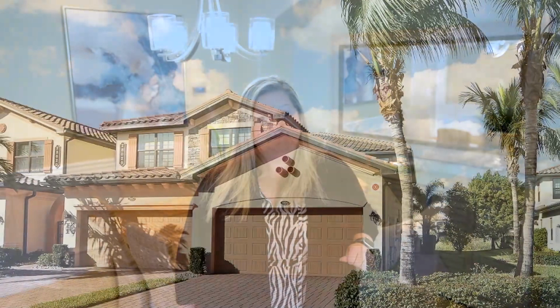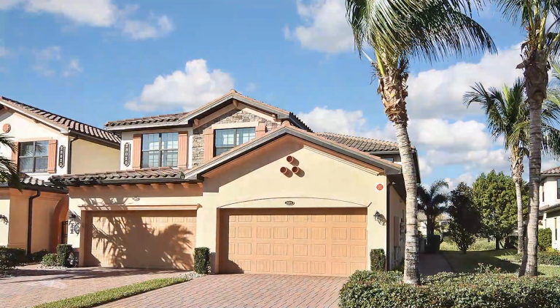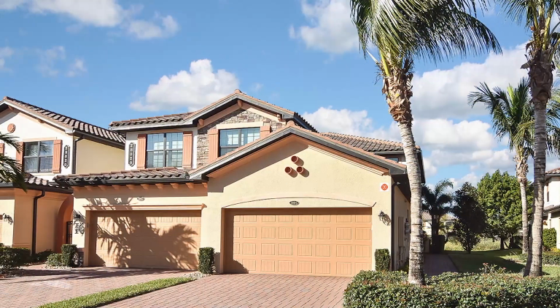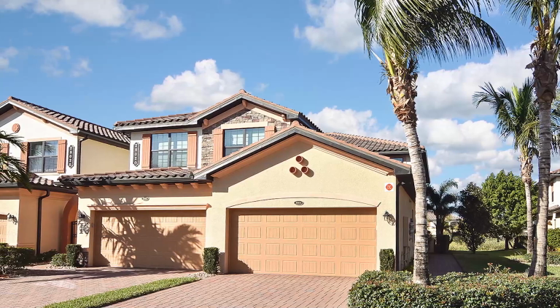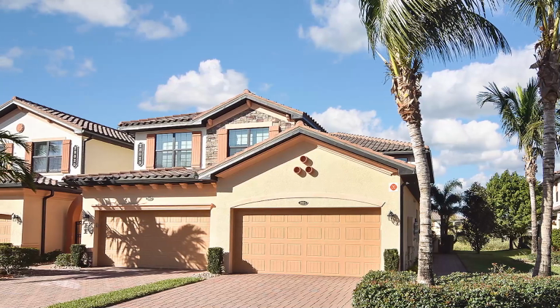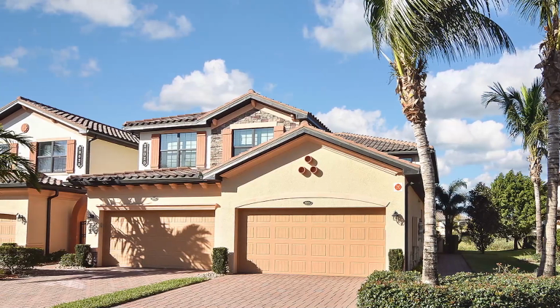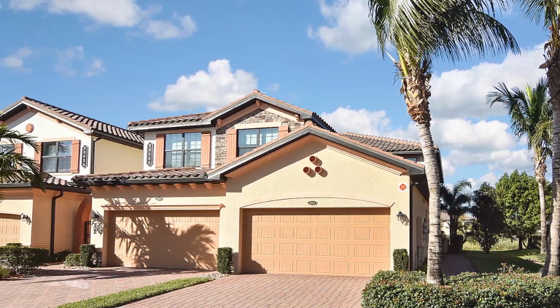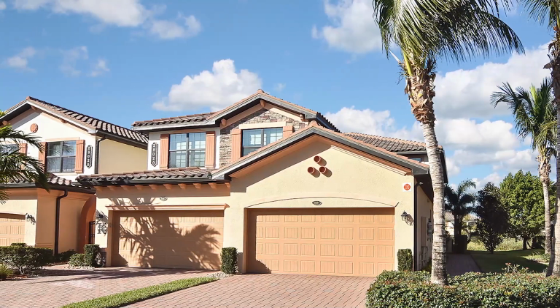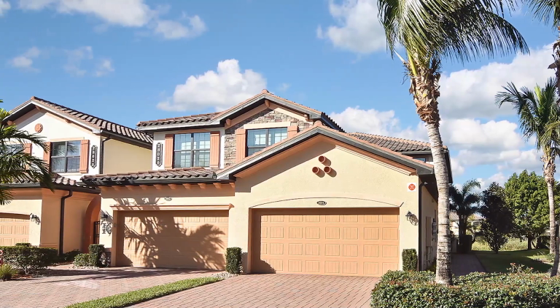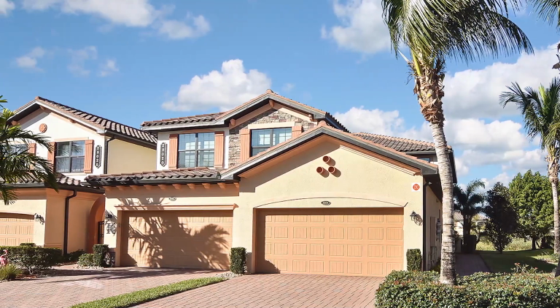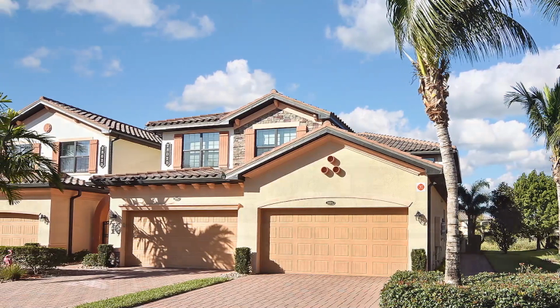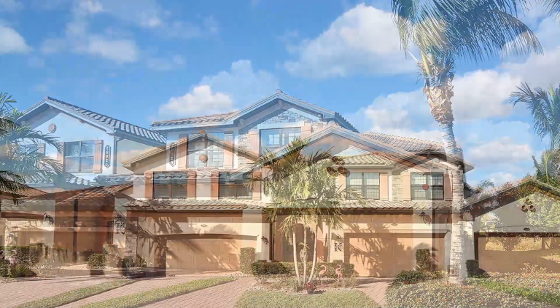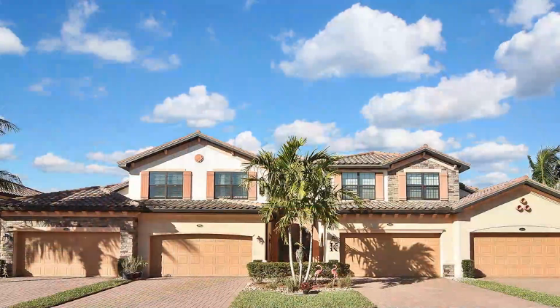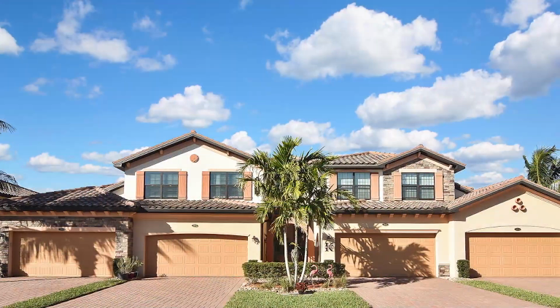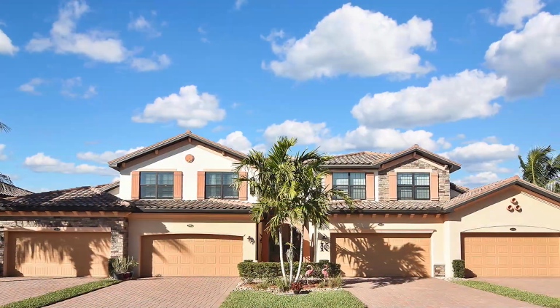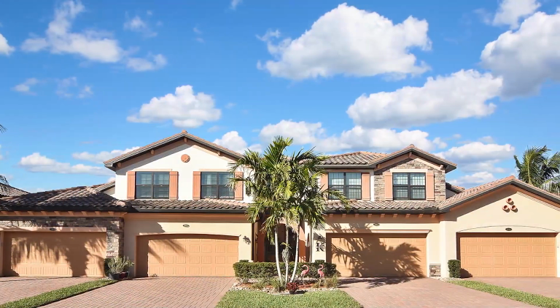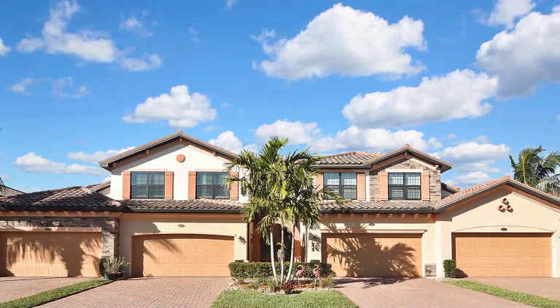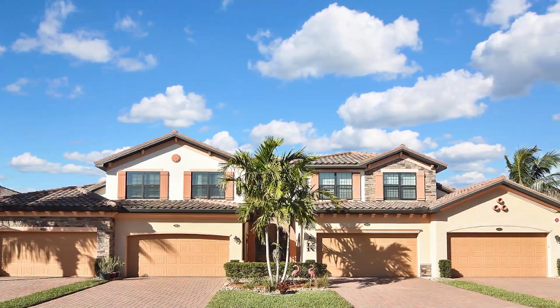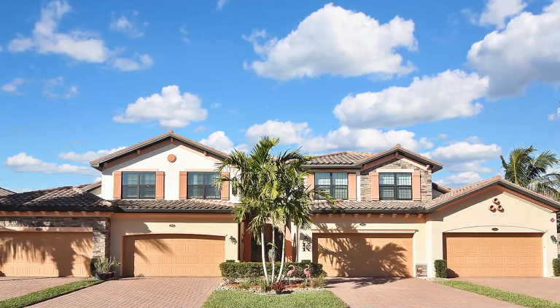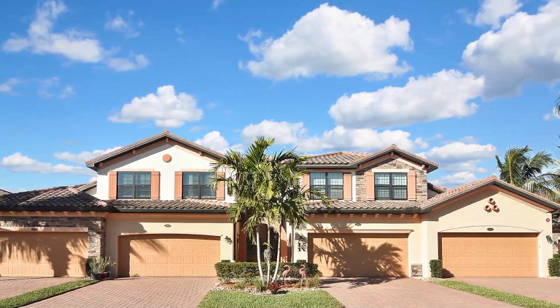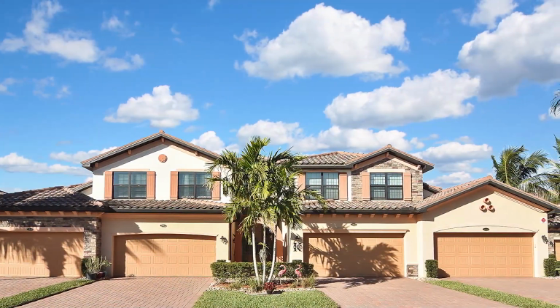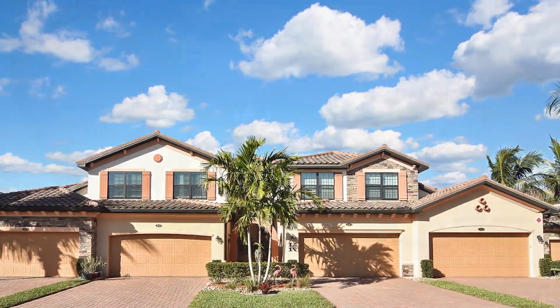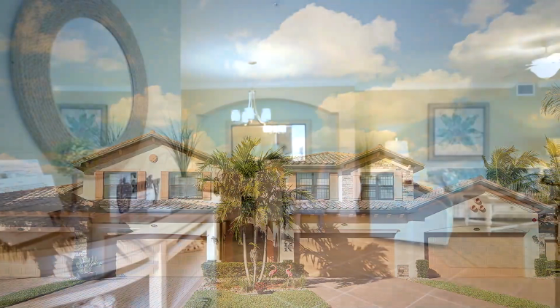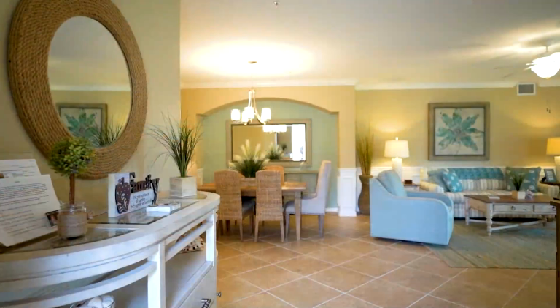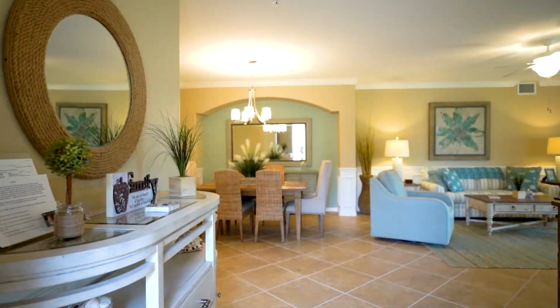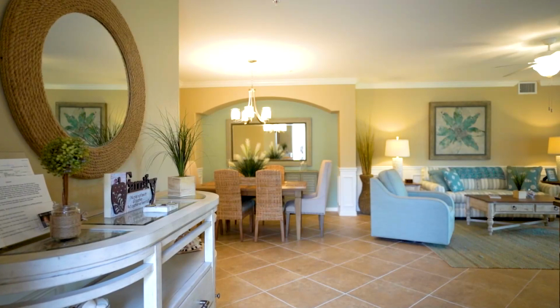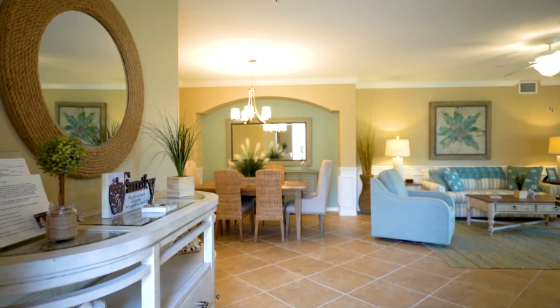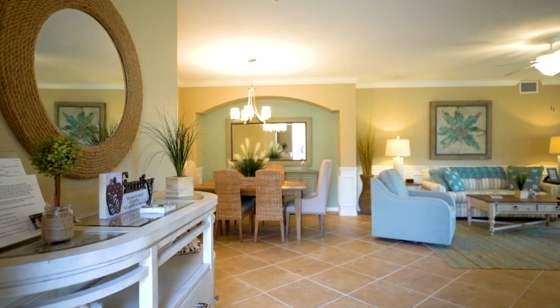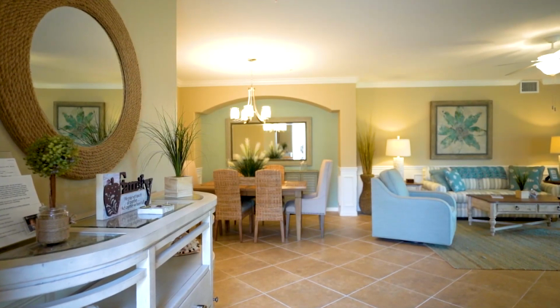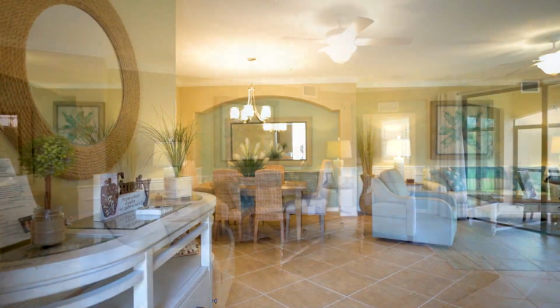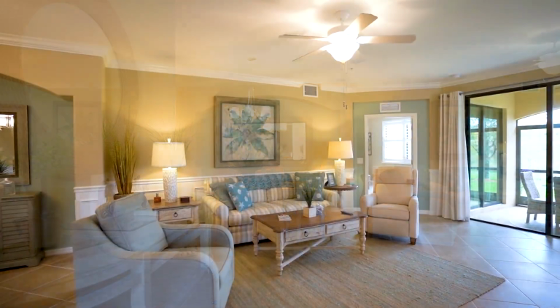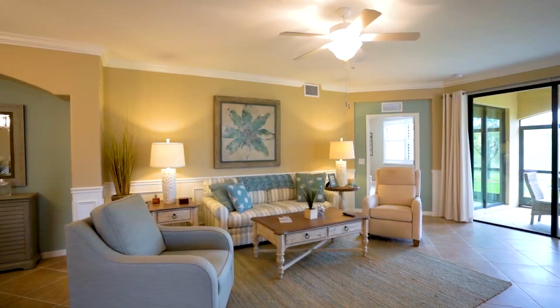This home features three bedrooms, two baths, an oversized garage, 1,800 square feet, with over $100,000 in professional upgrades.